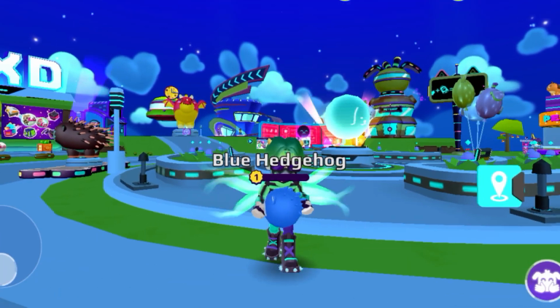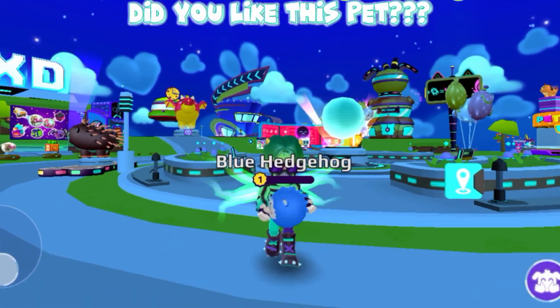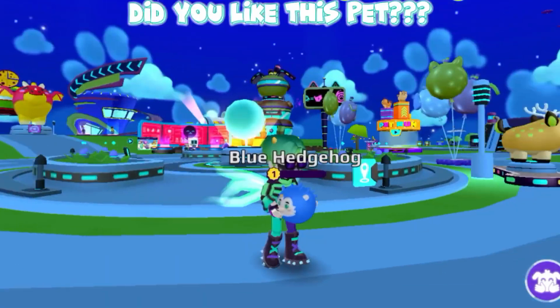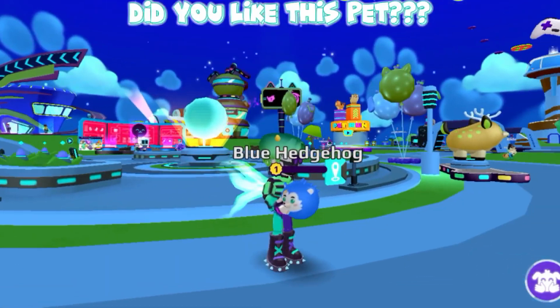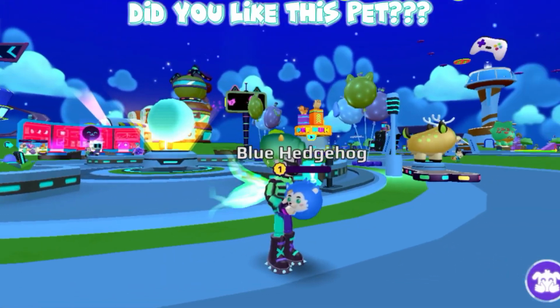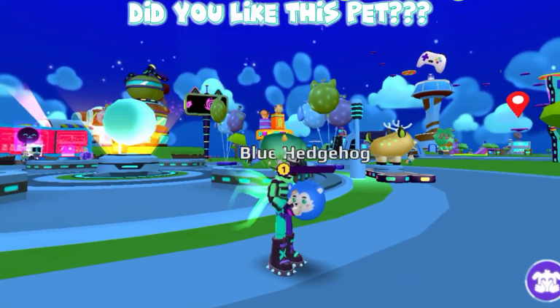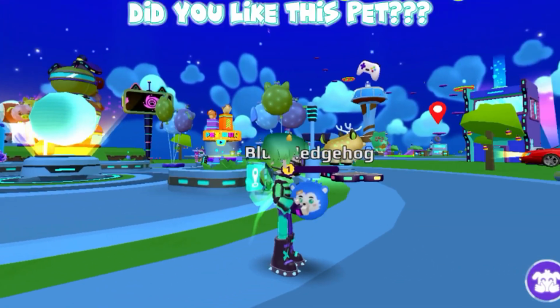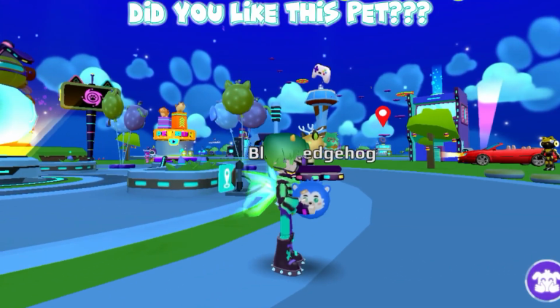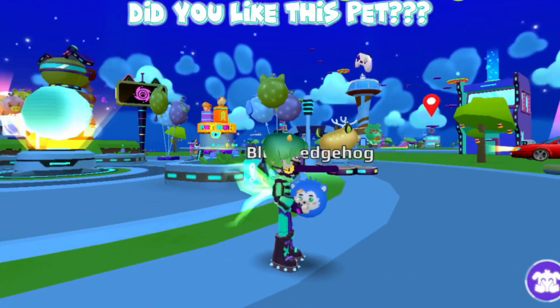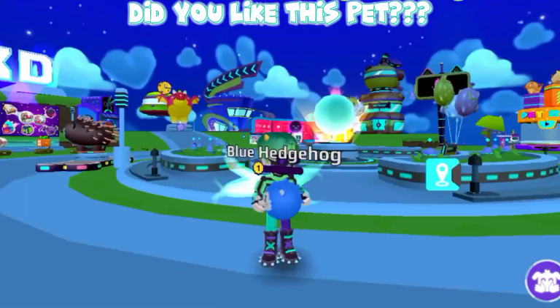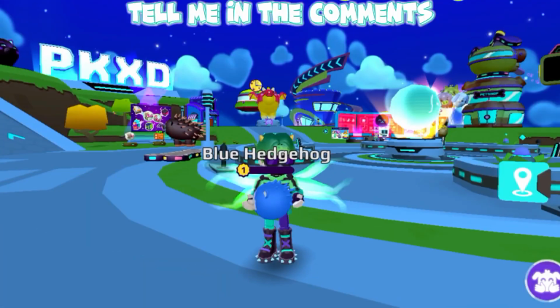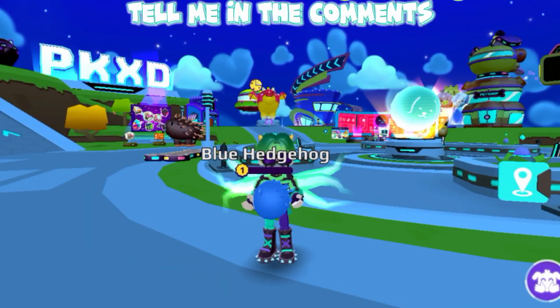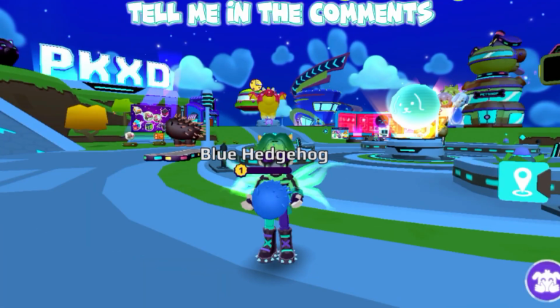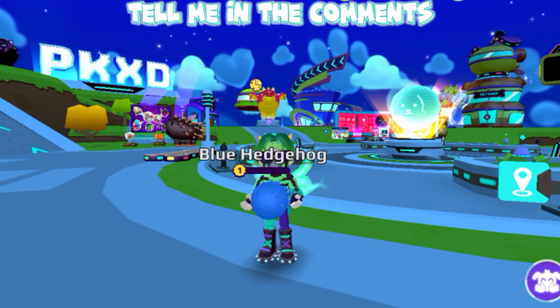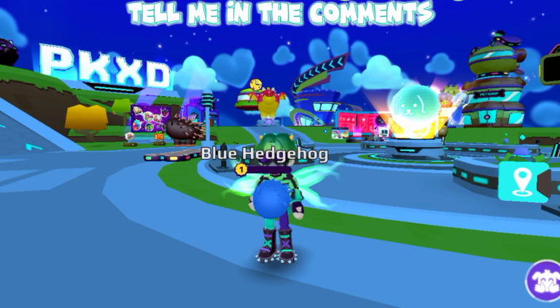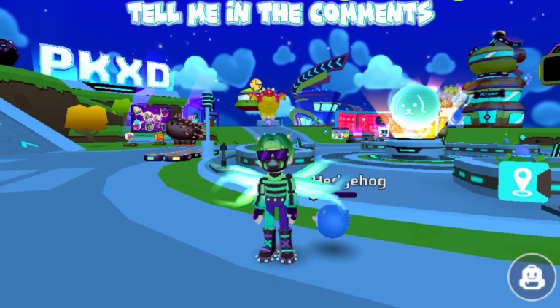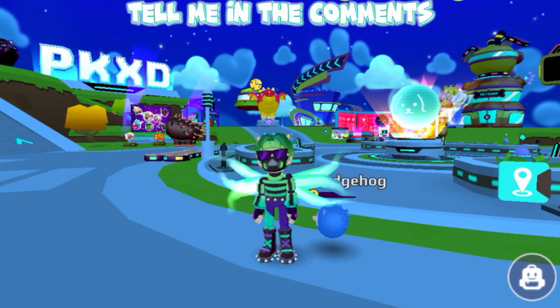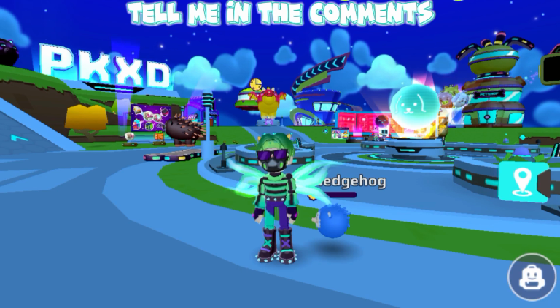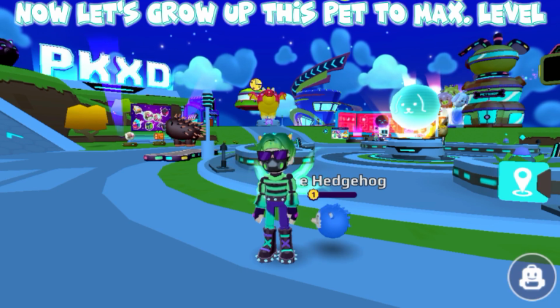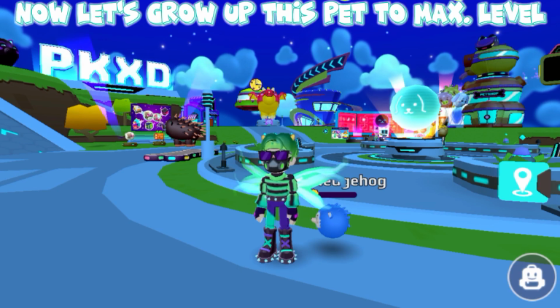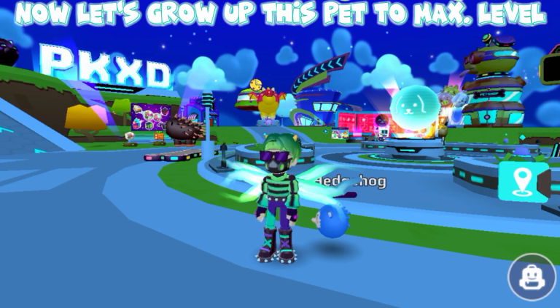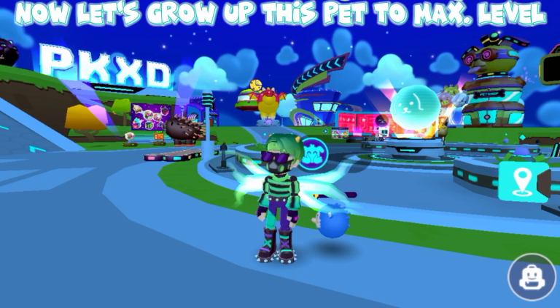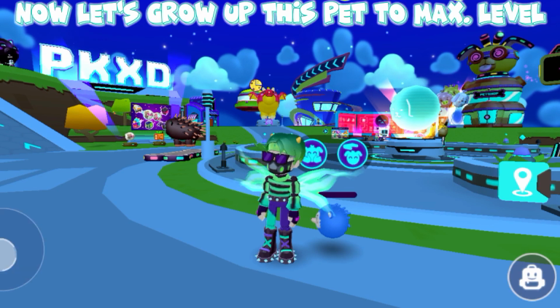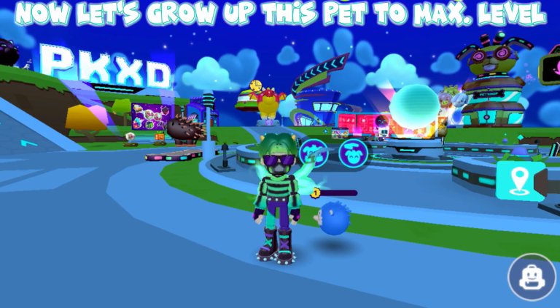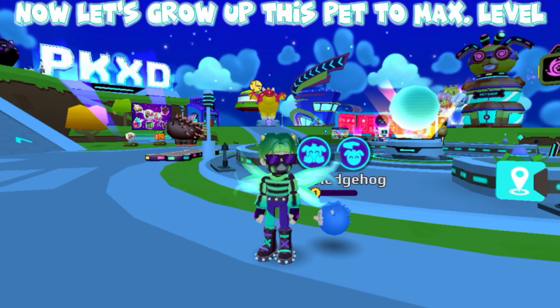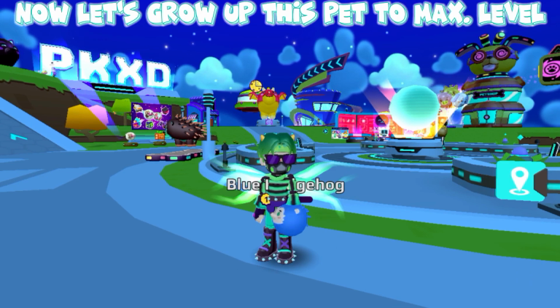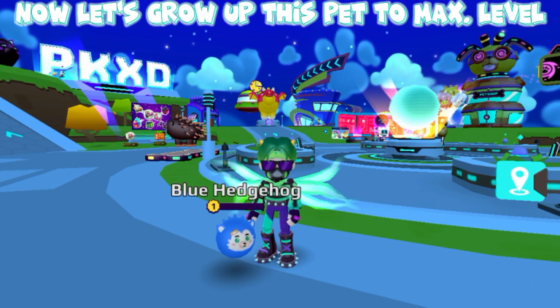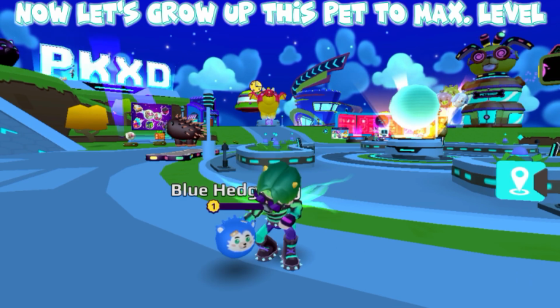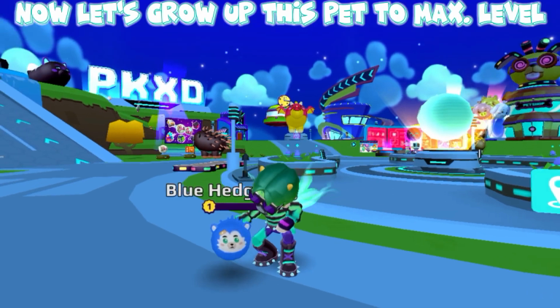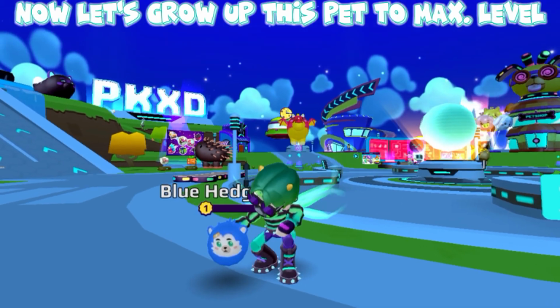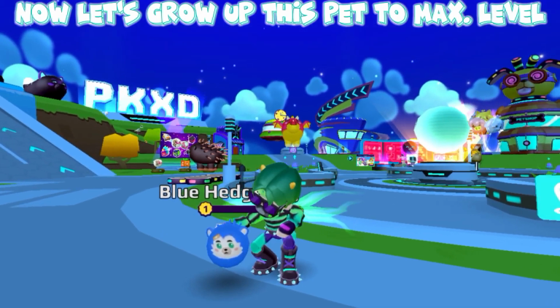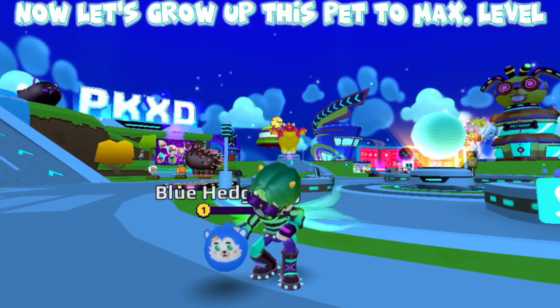Did you like this pet? Tell me in the comments. Now let's grow up this pet to max level.